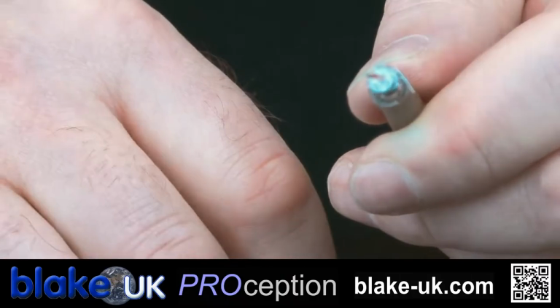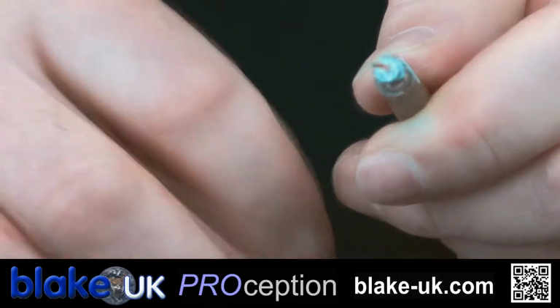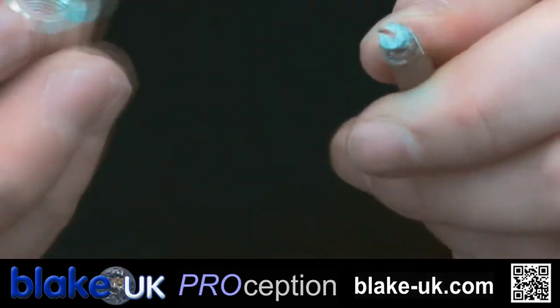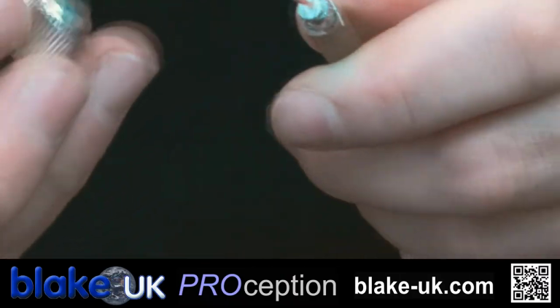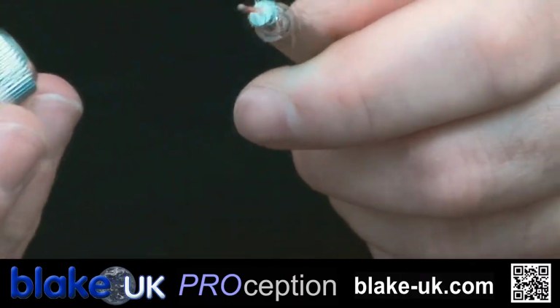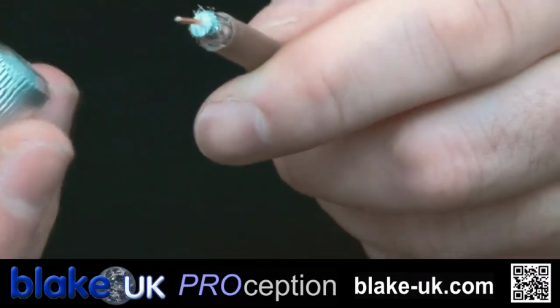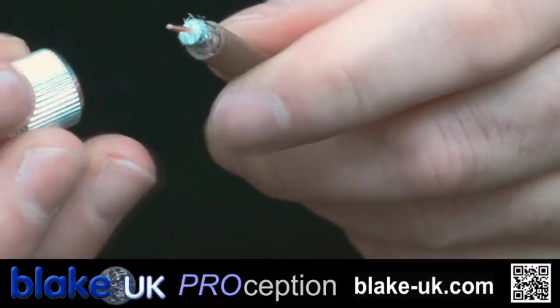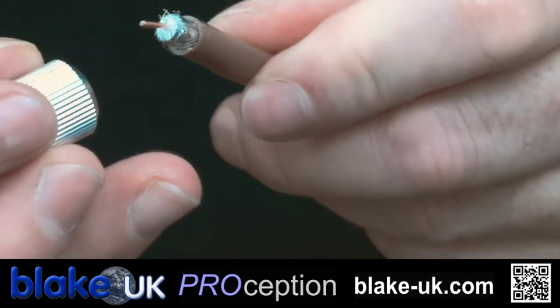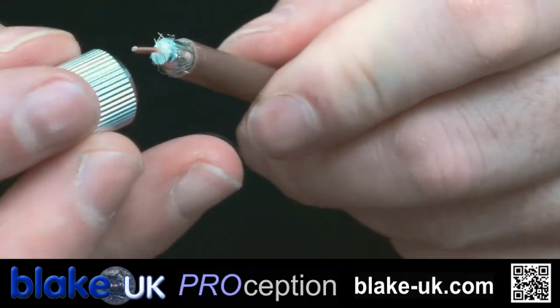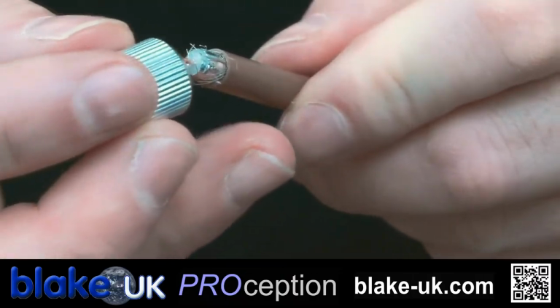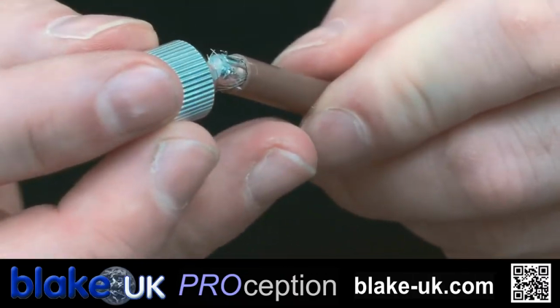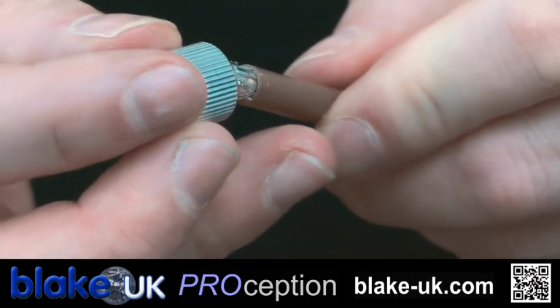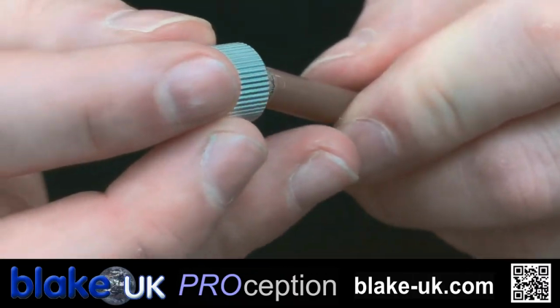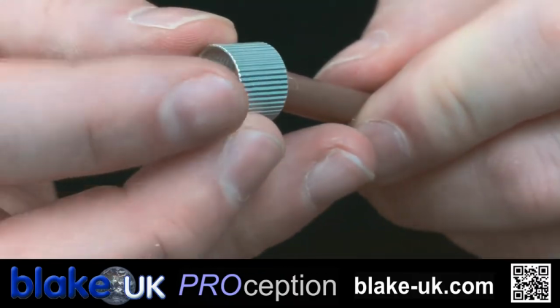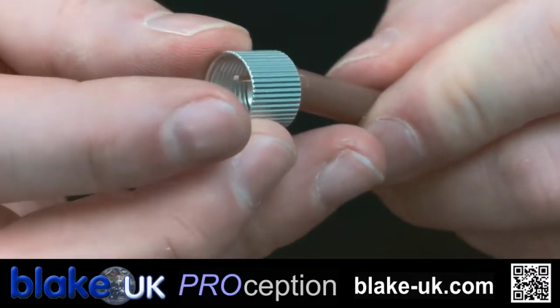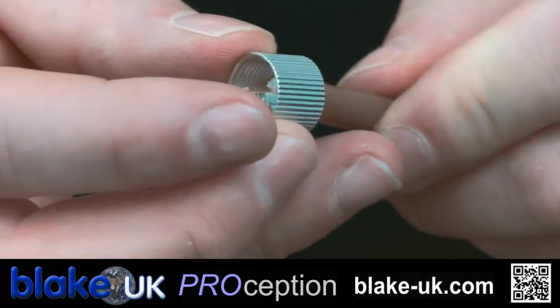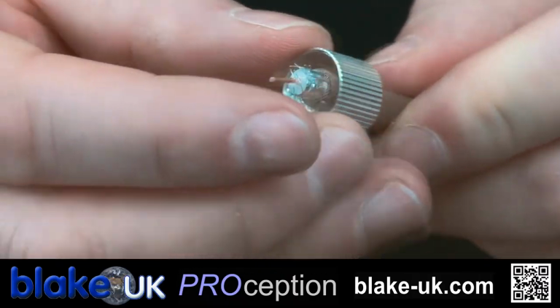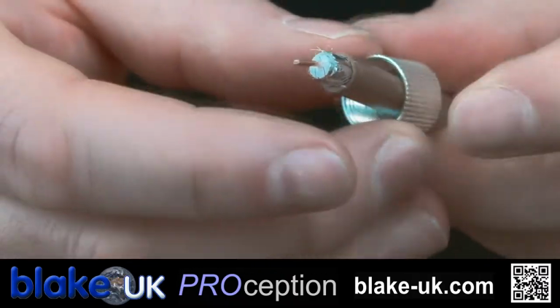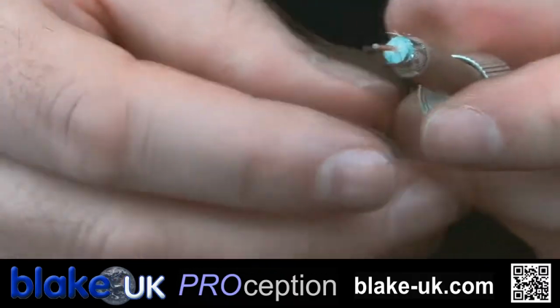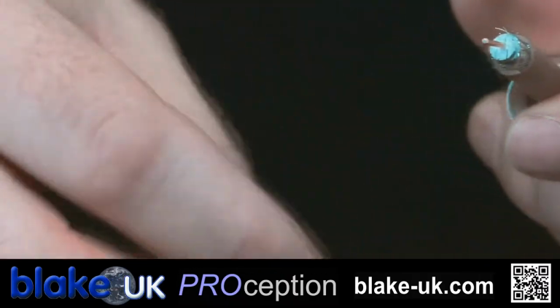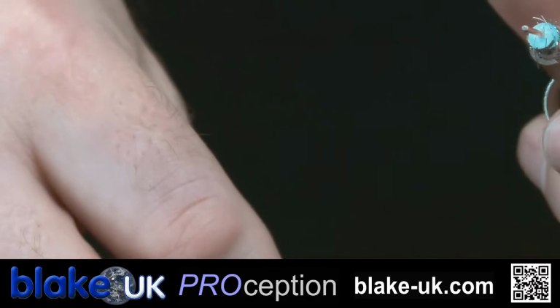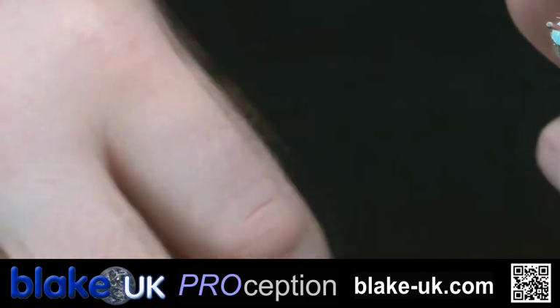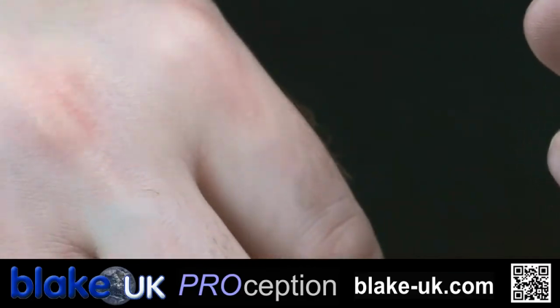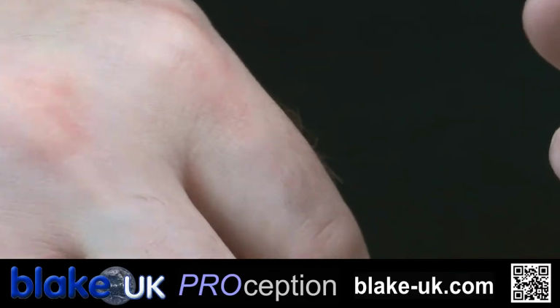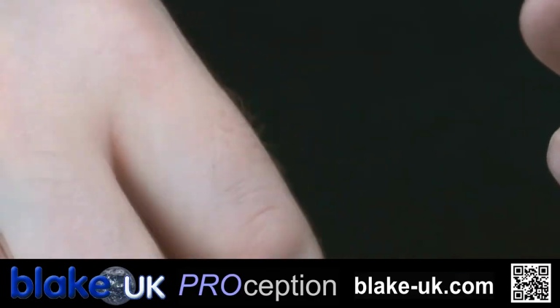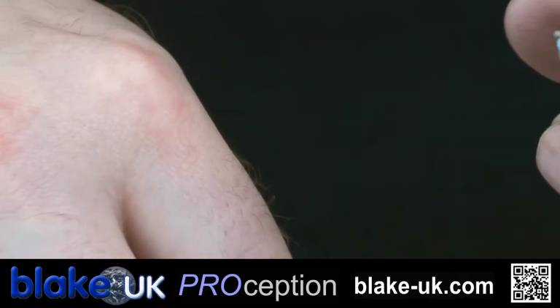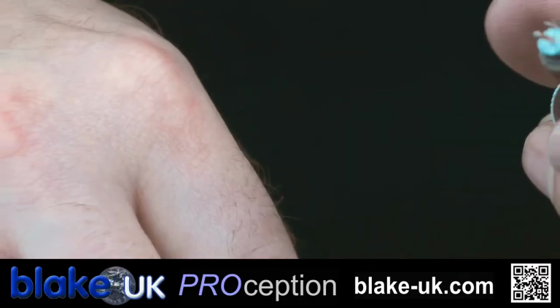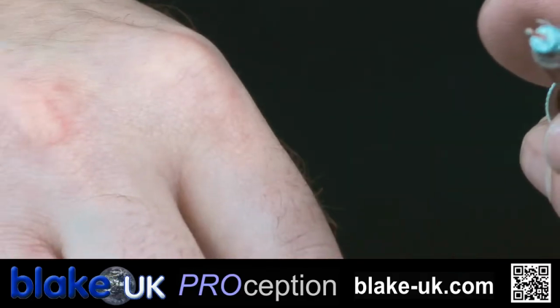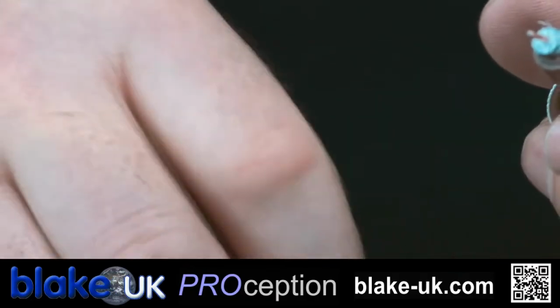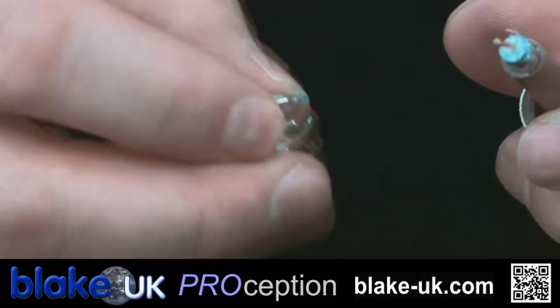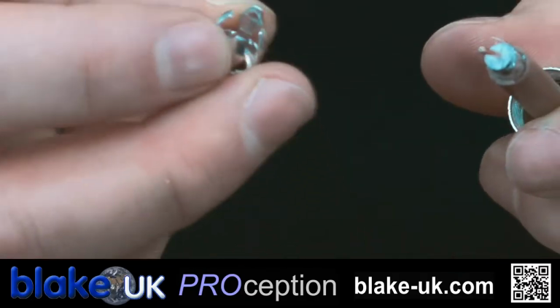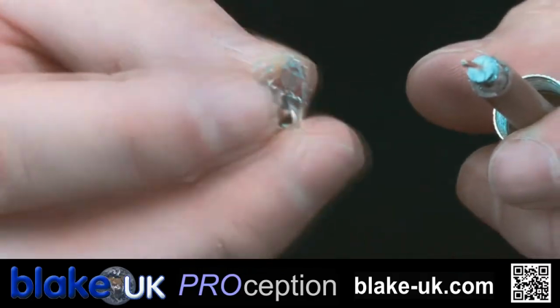Don't forget to pop these on before you fit the plug - I've done that several times.